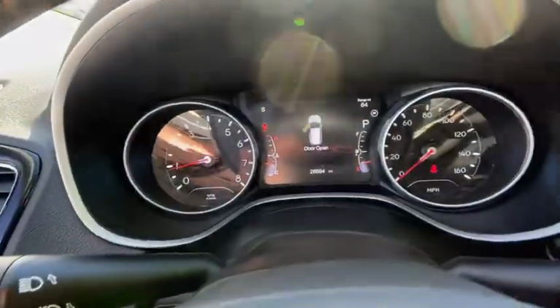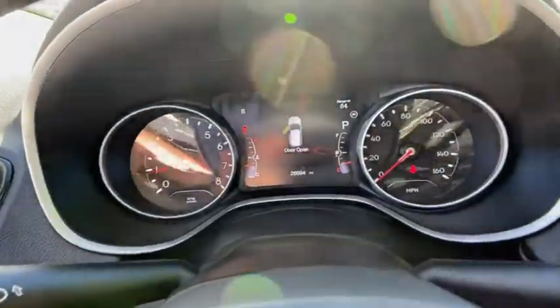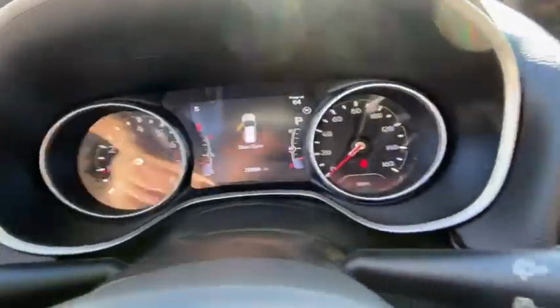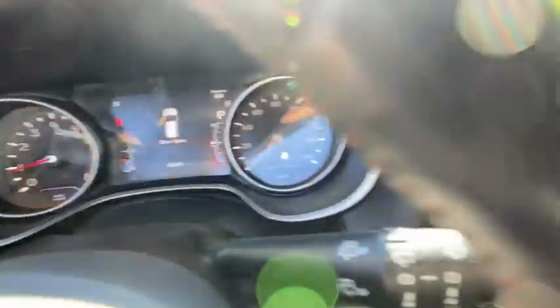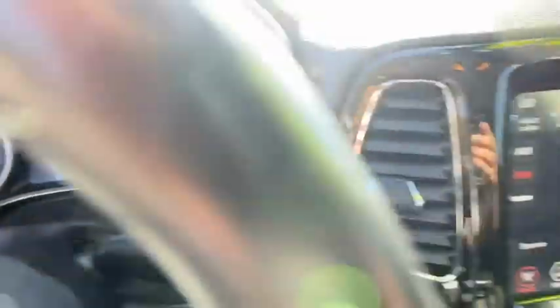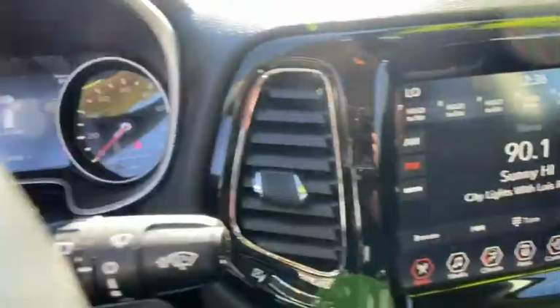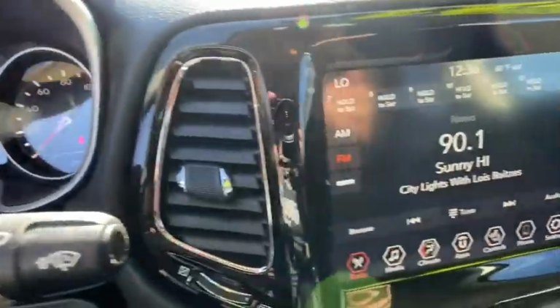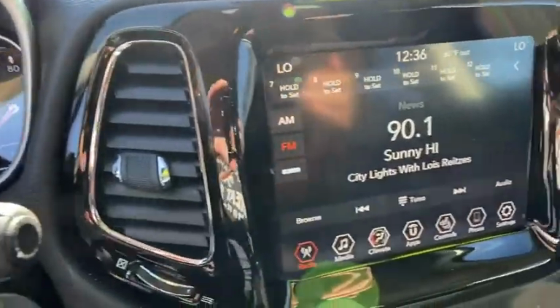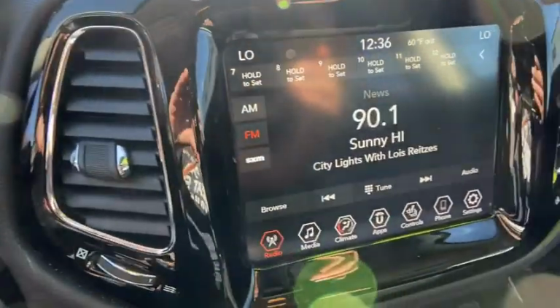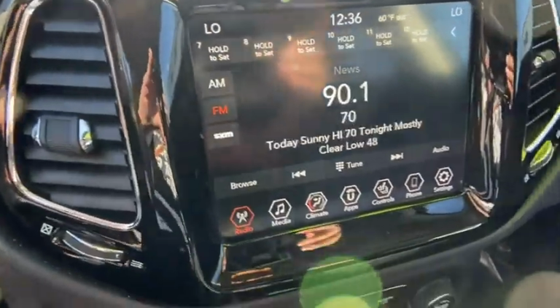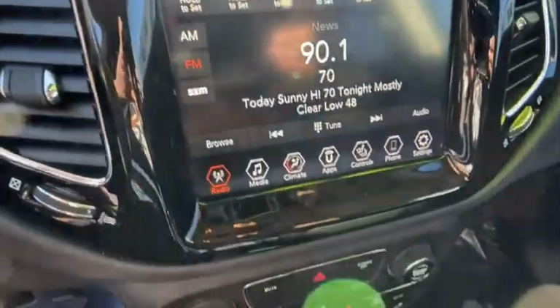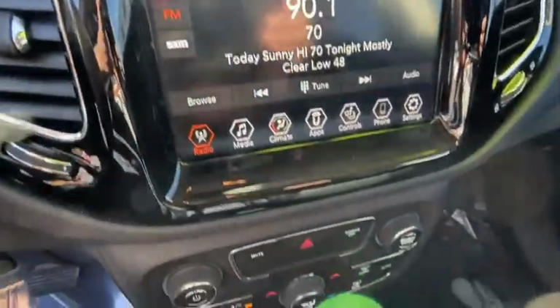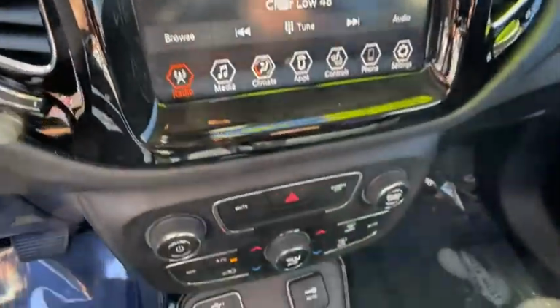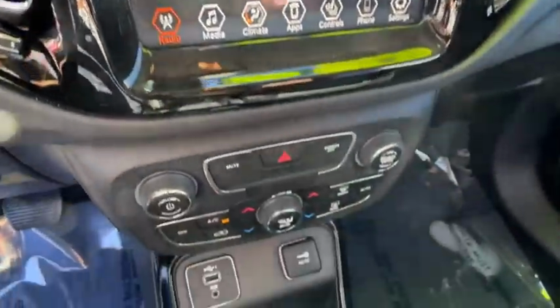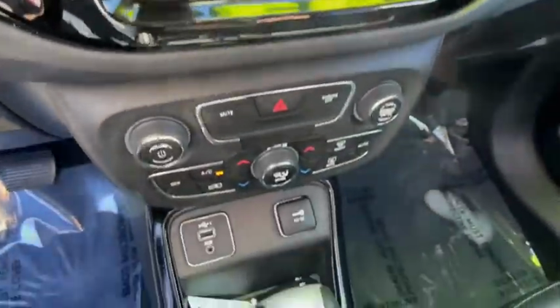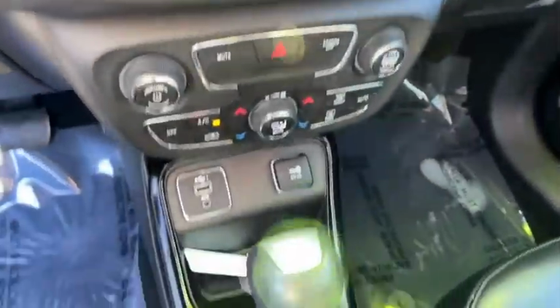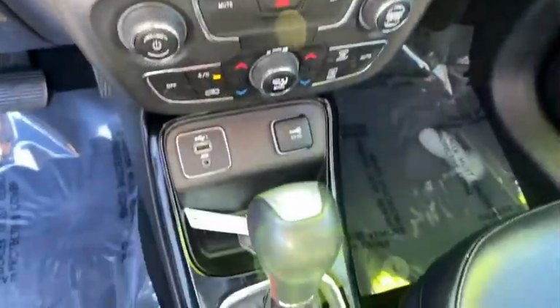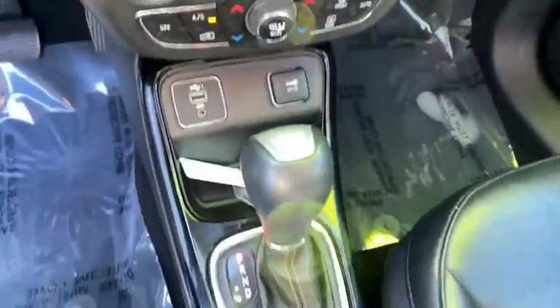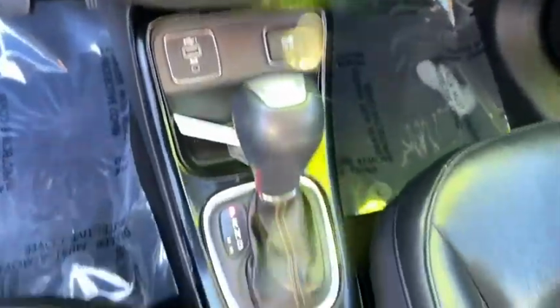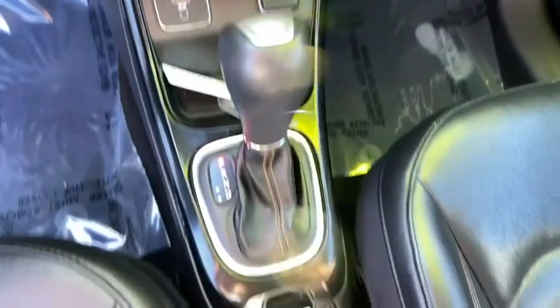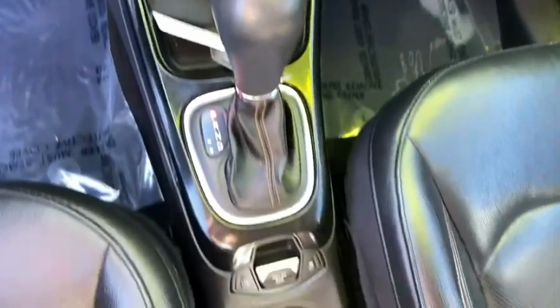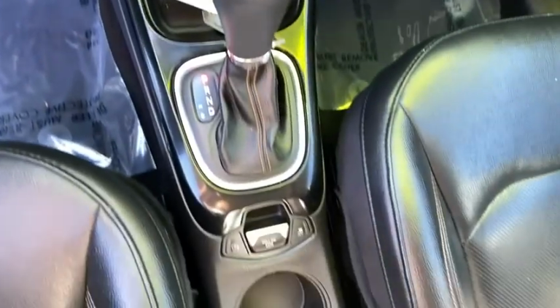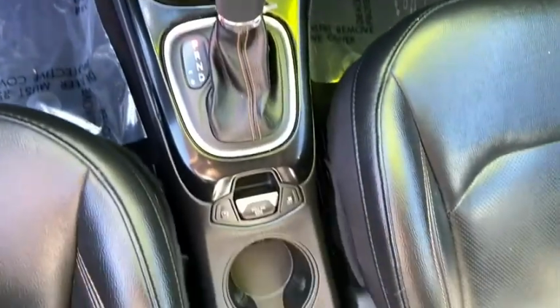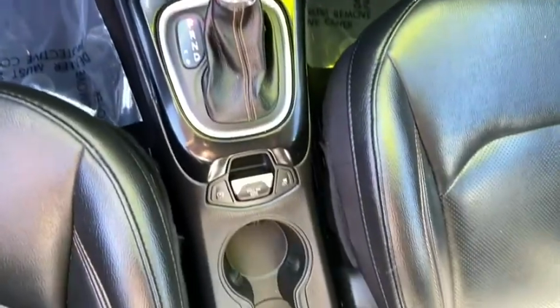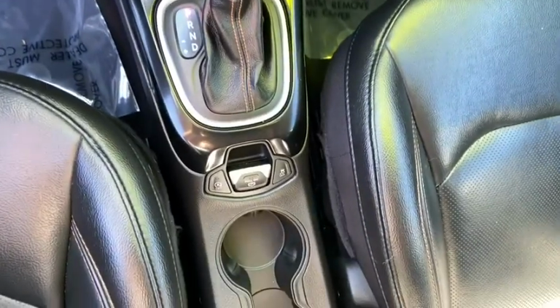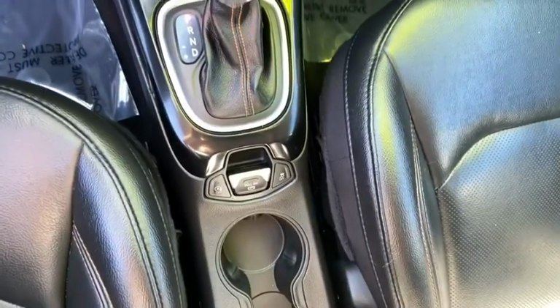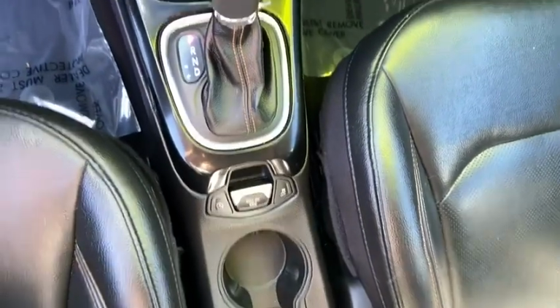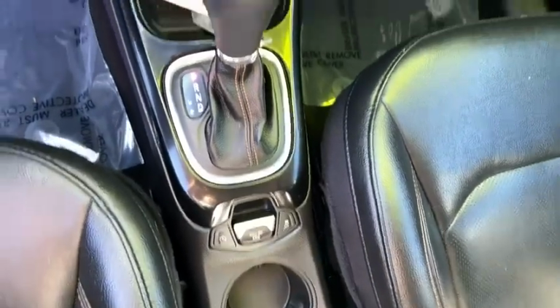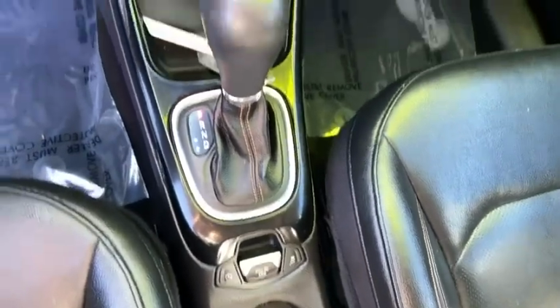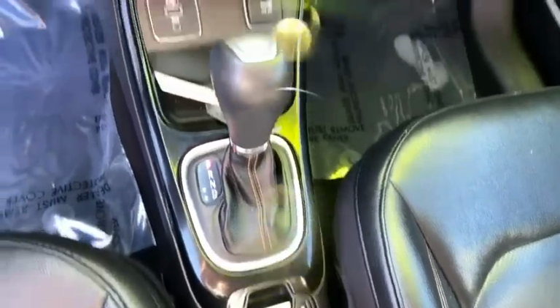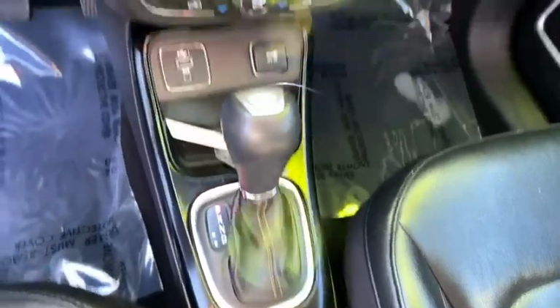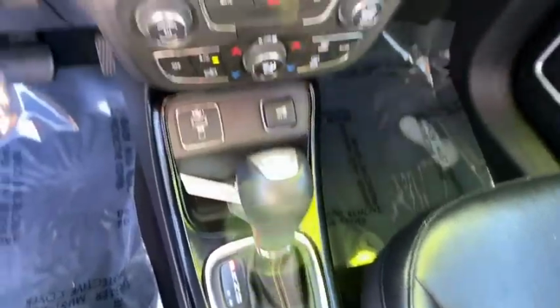The vehicle also comes with a compass, brake assist, remote keyless entry, tachometer, overhead console, and panic alarm.